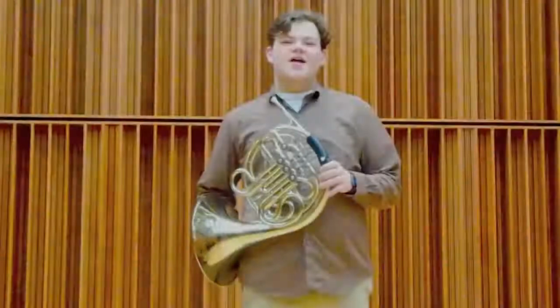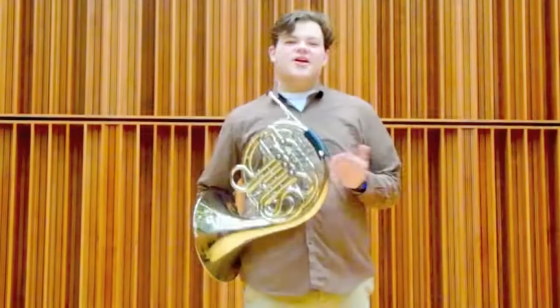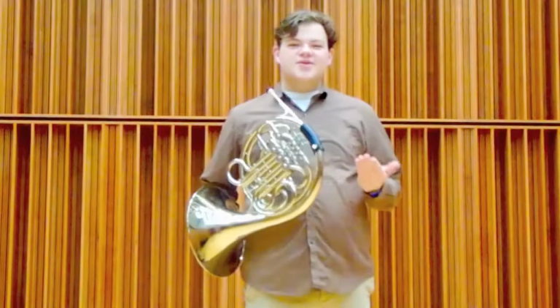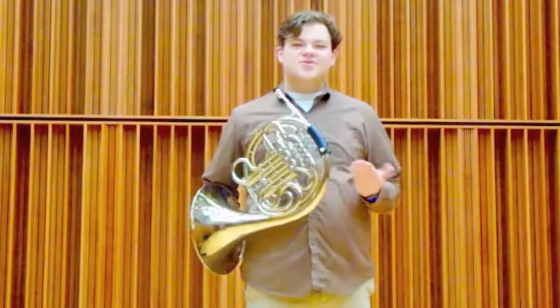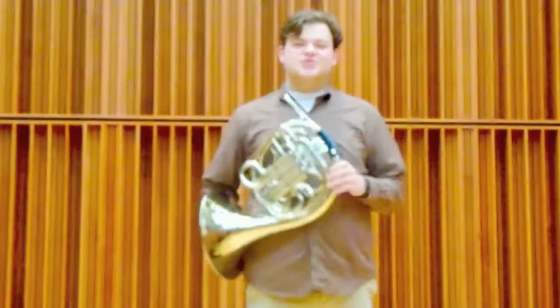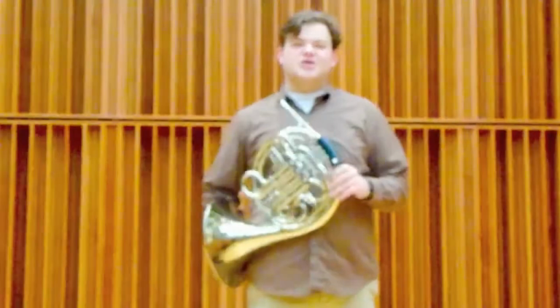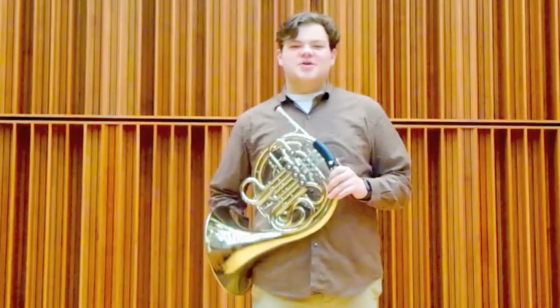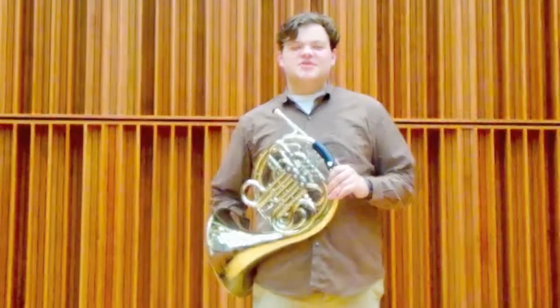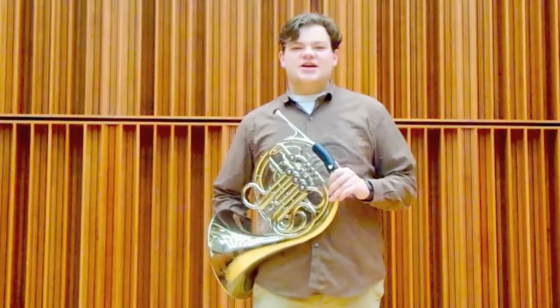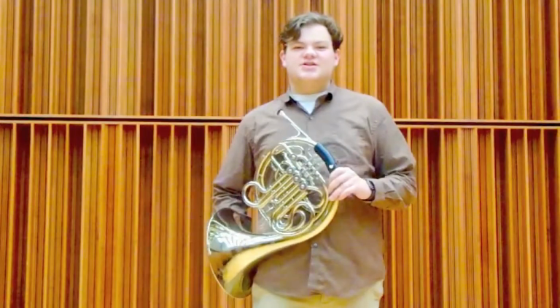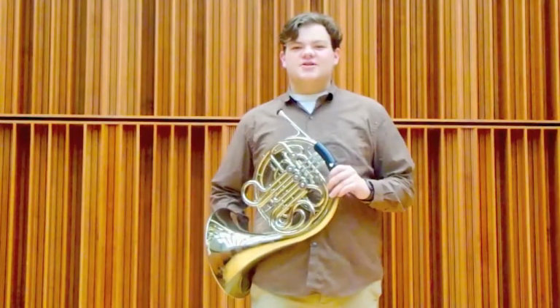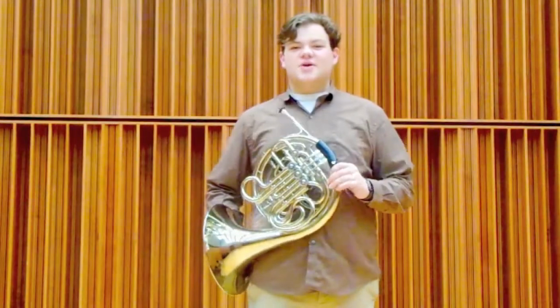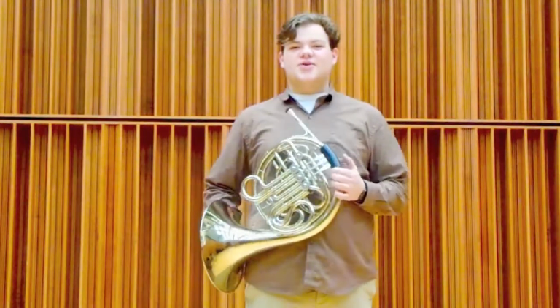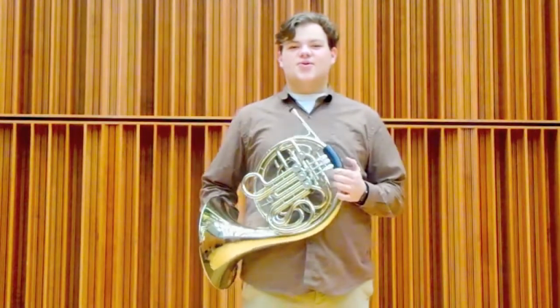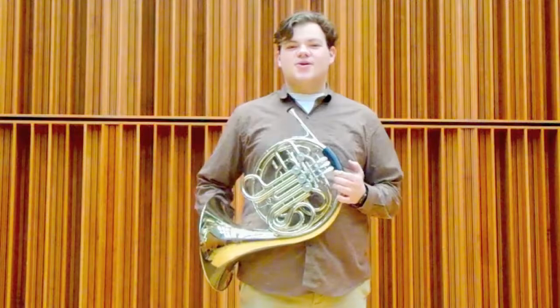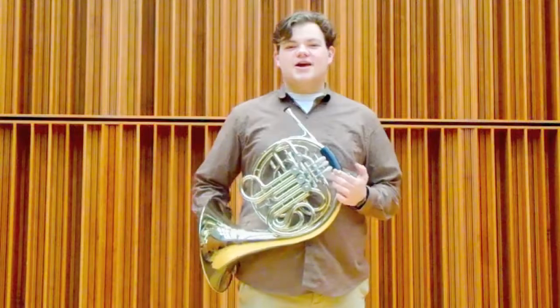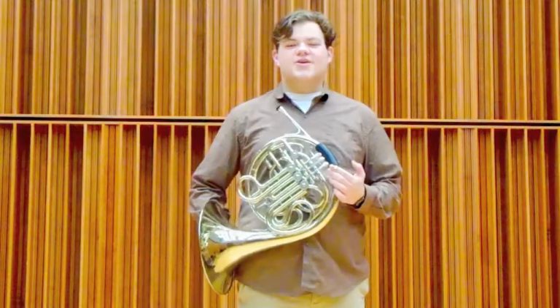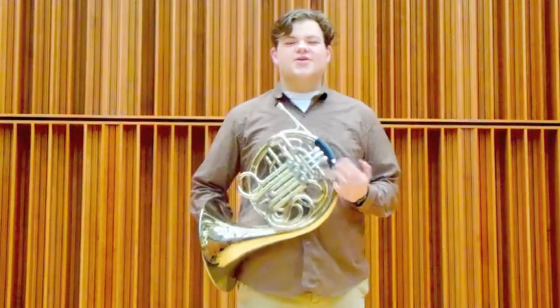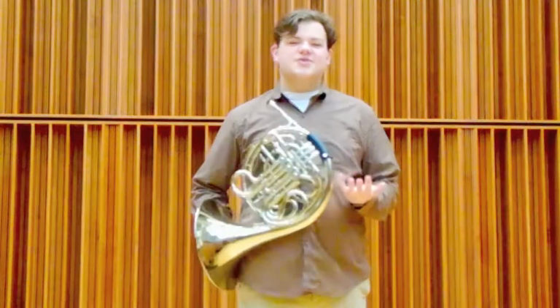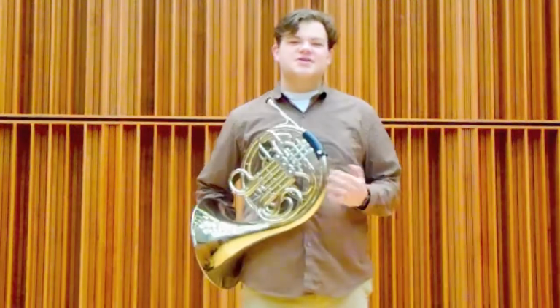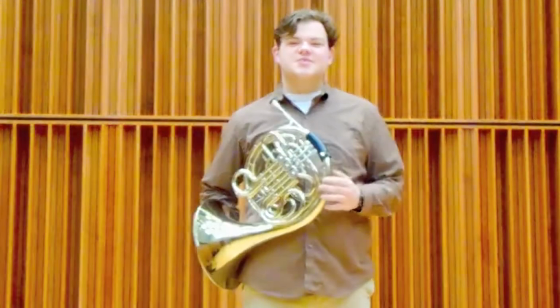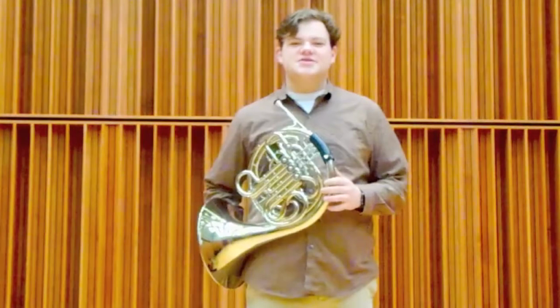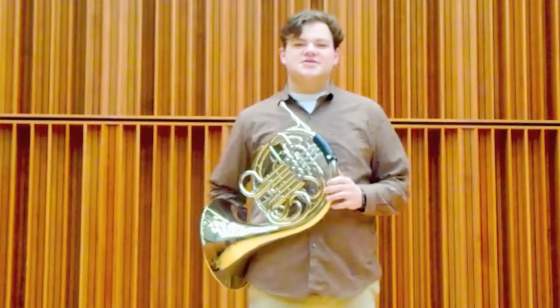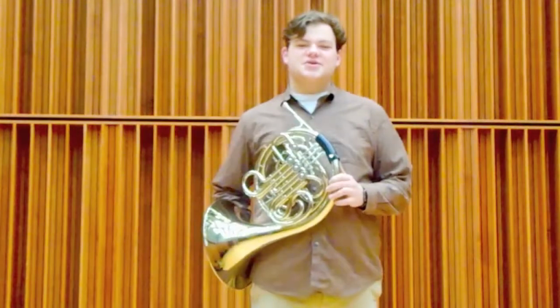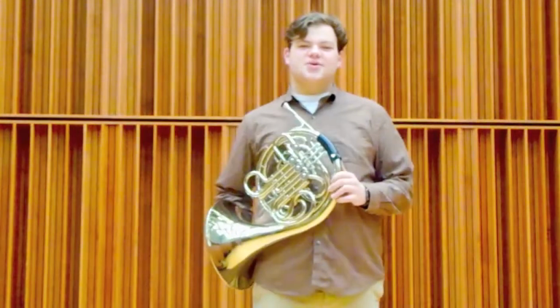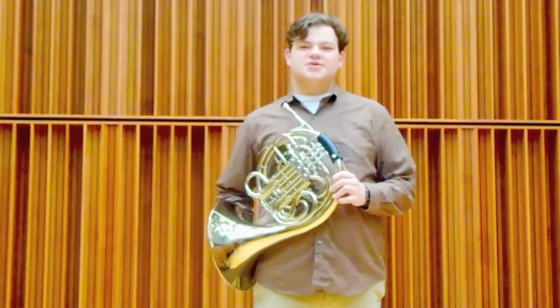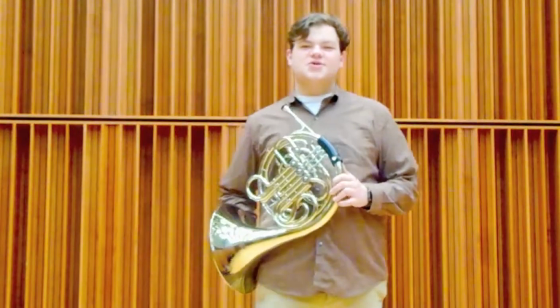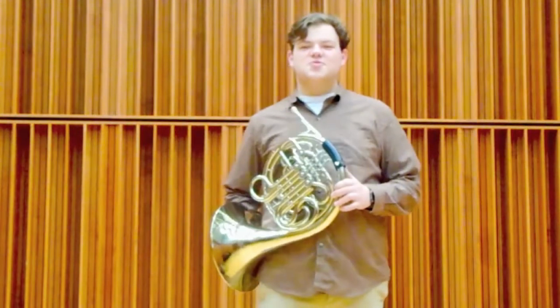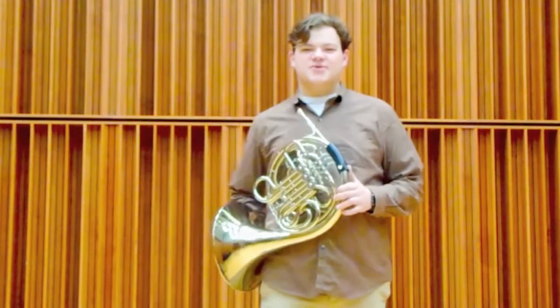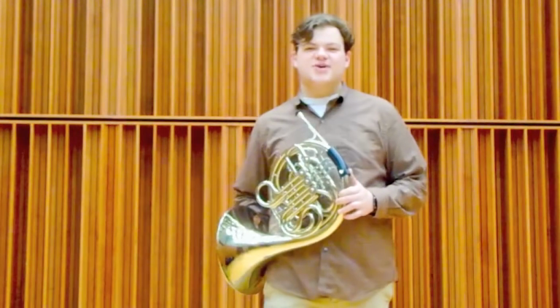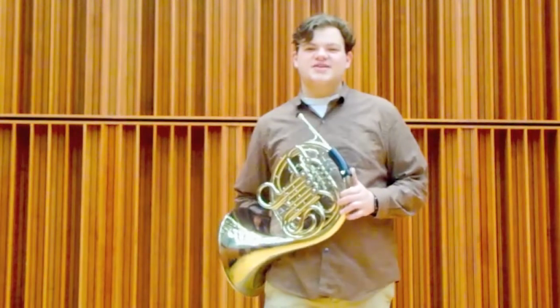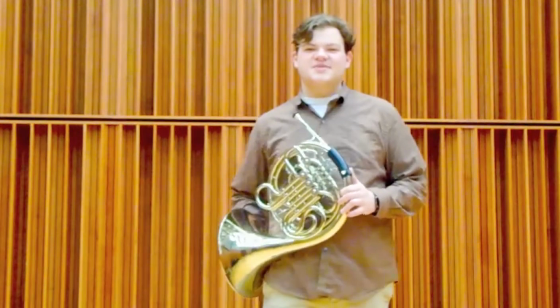Thank you for joining me today to learn about the horn. All of us at the Muncie Symphony Orchestra hope you have a great day.